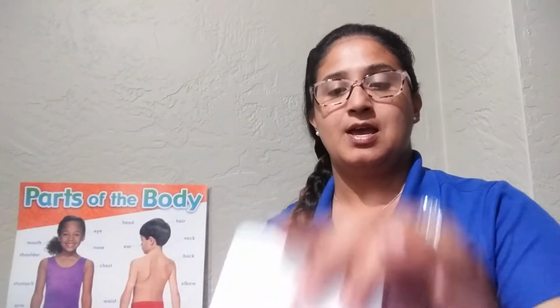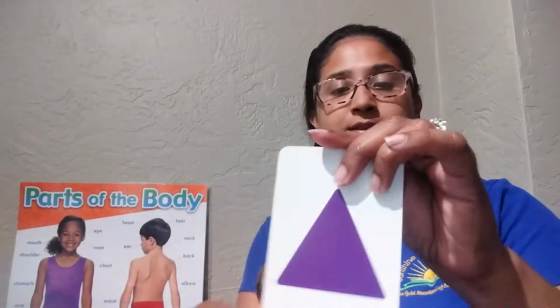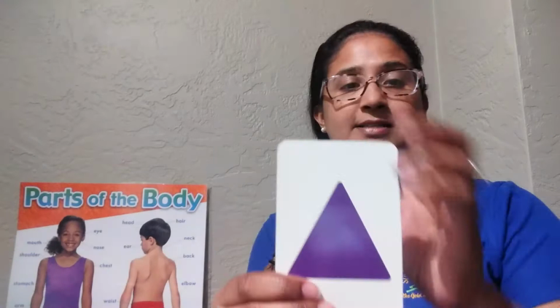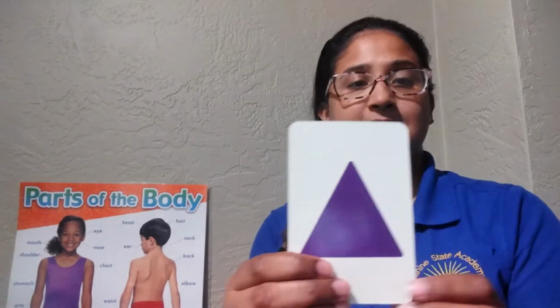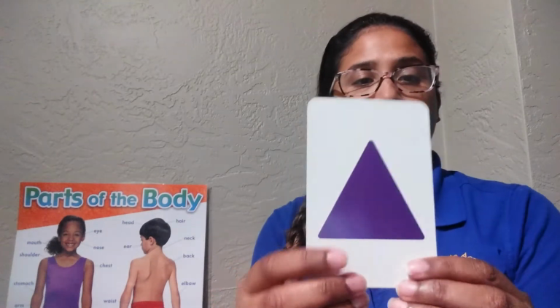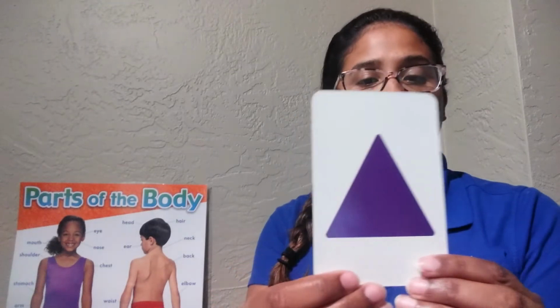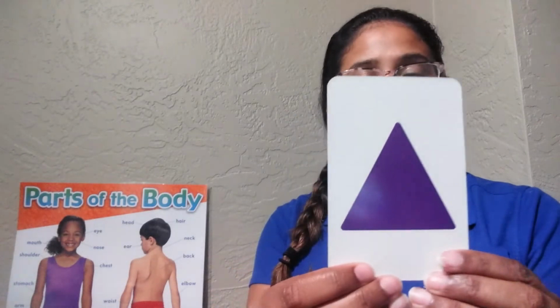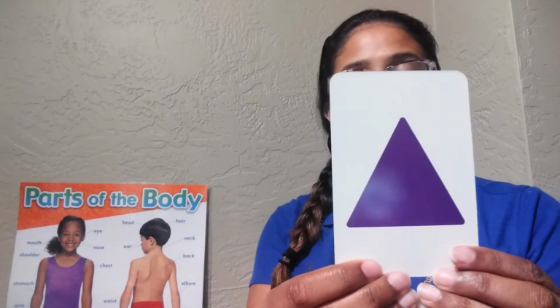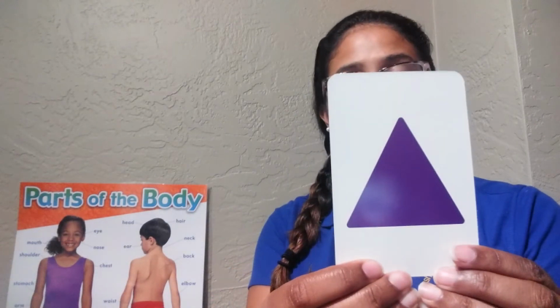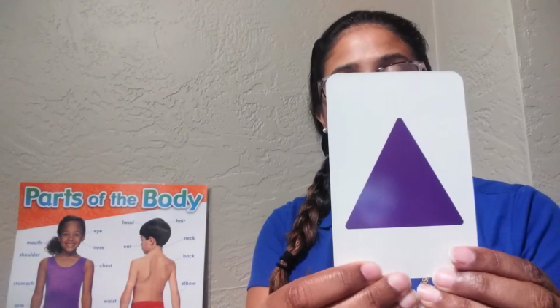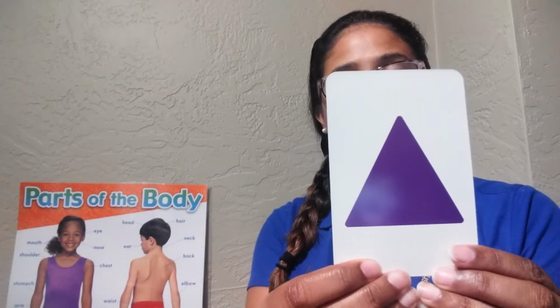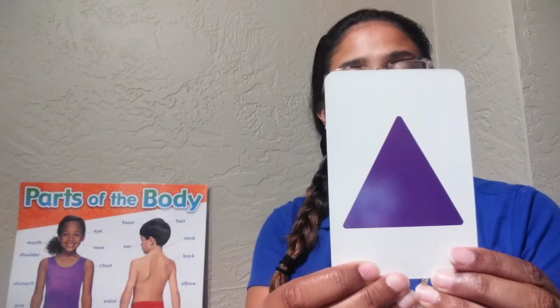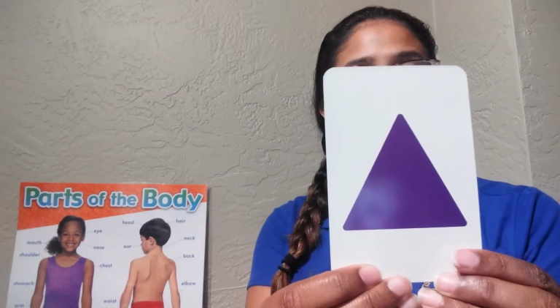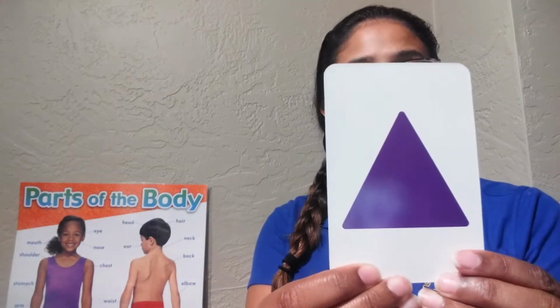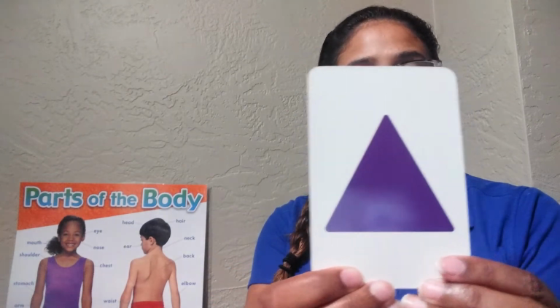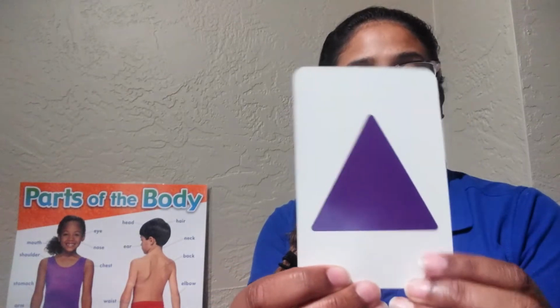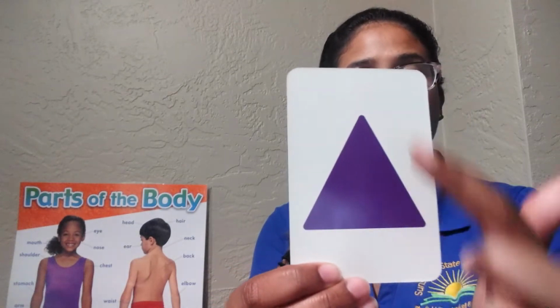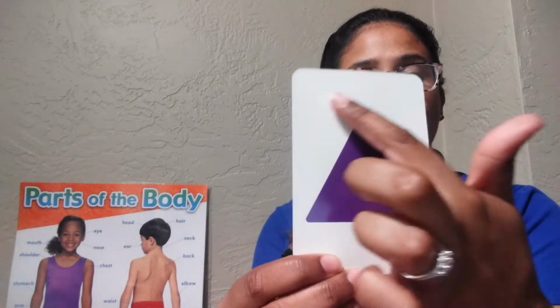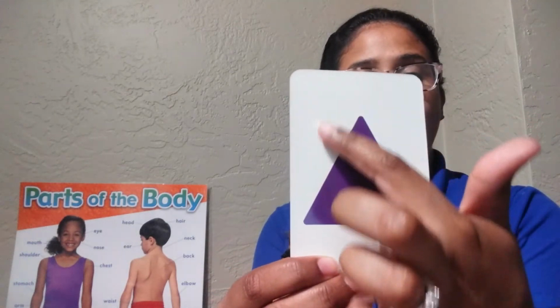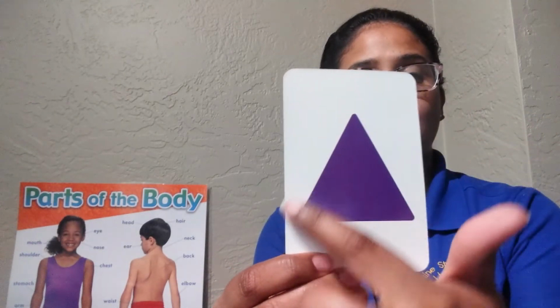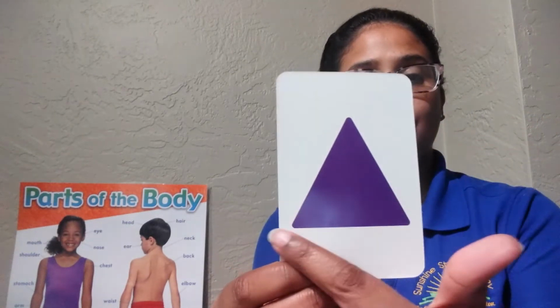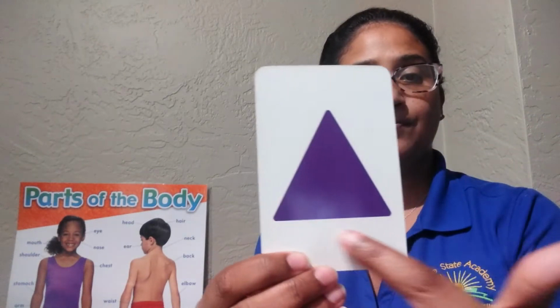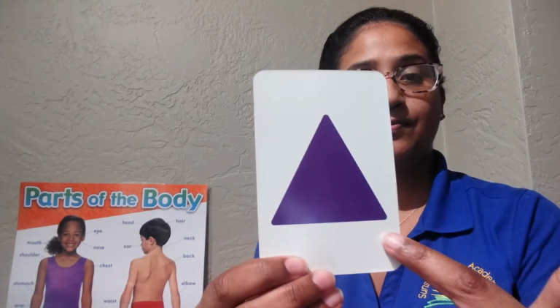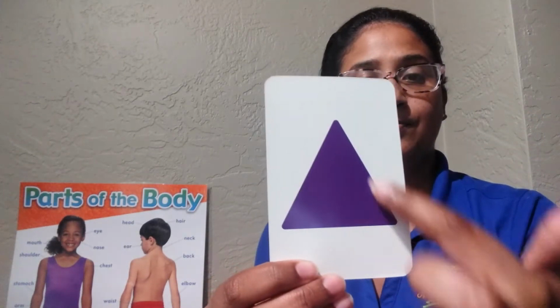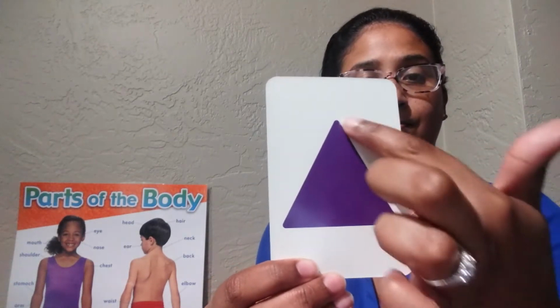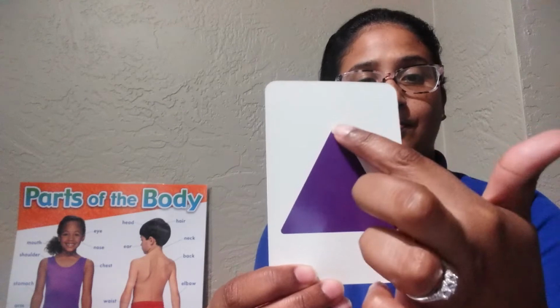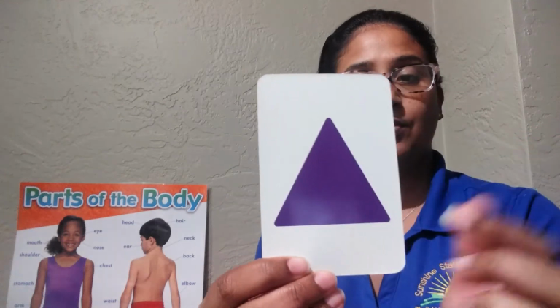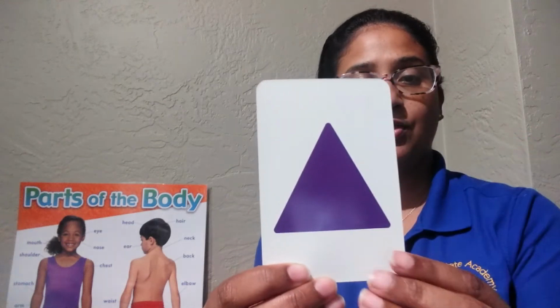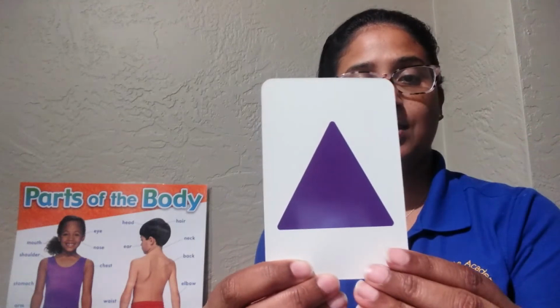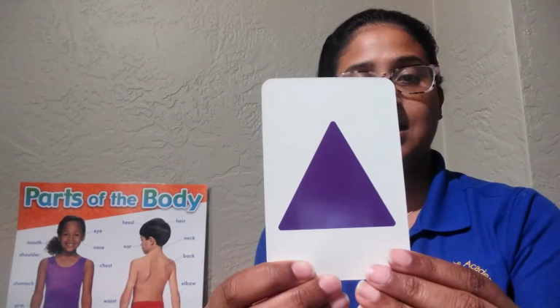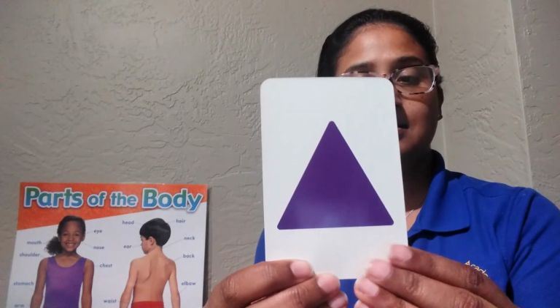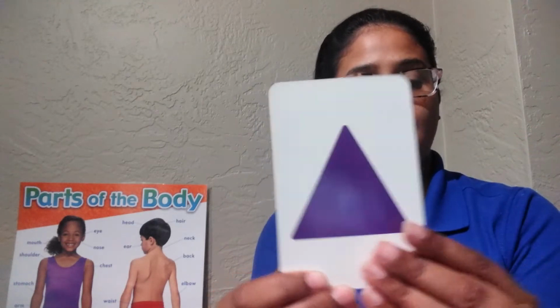Next is a purple triangle. Triangle. Three sides.